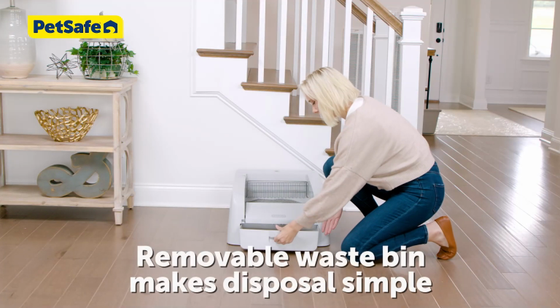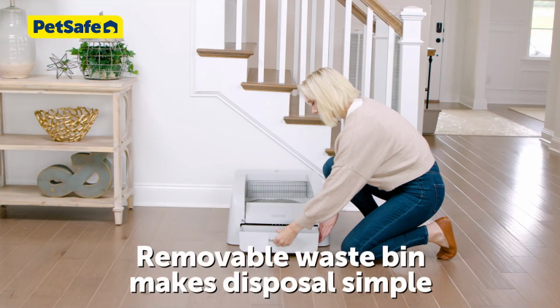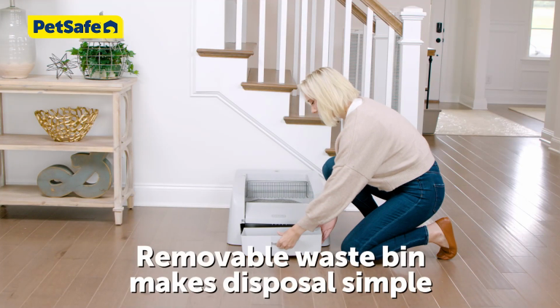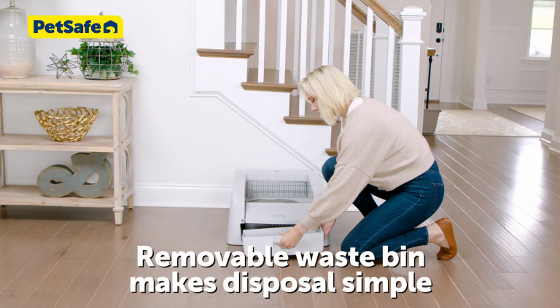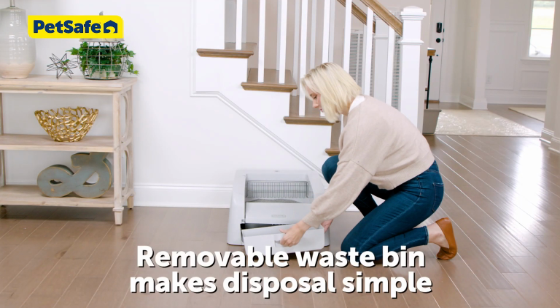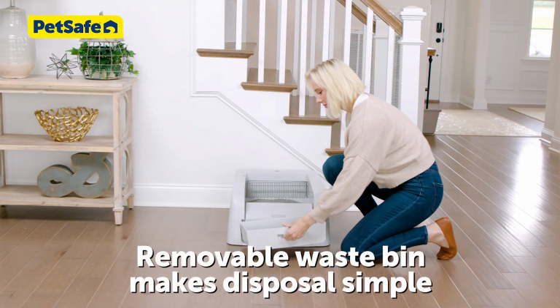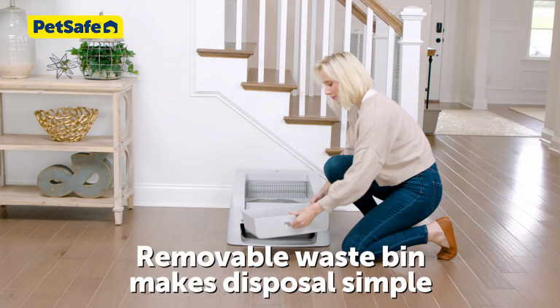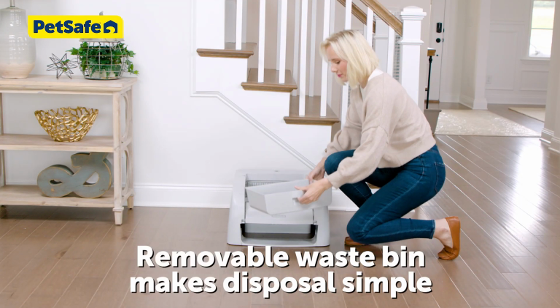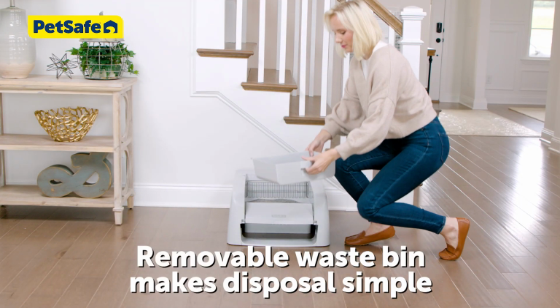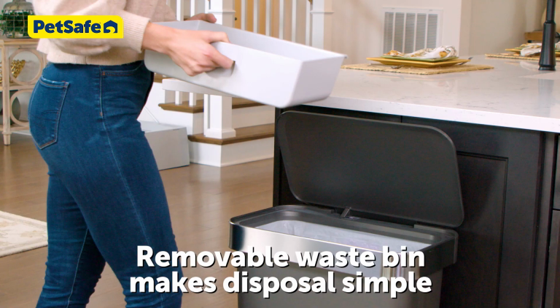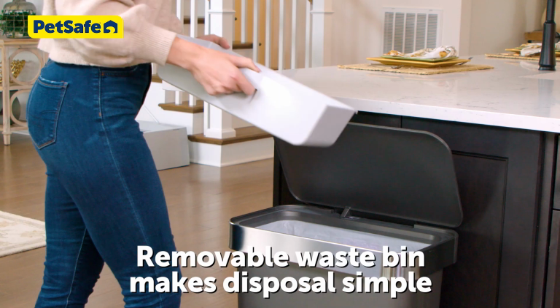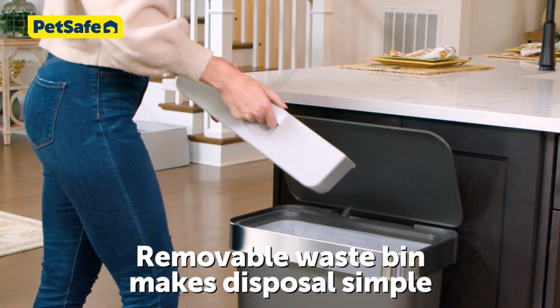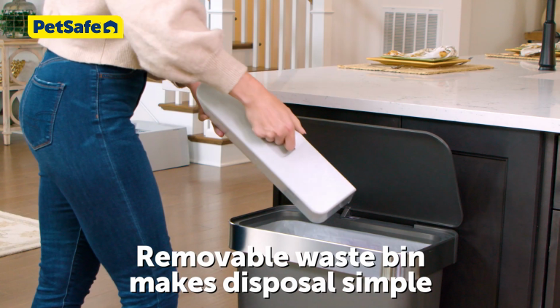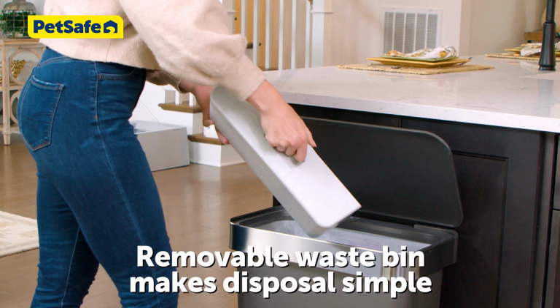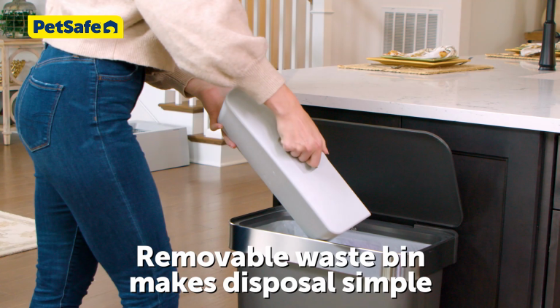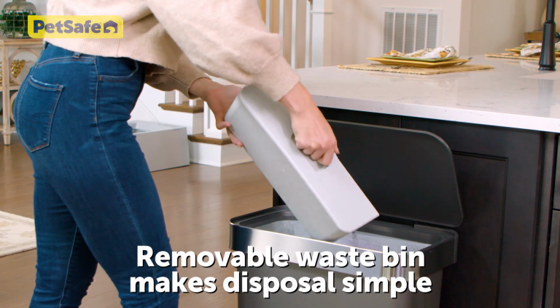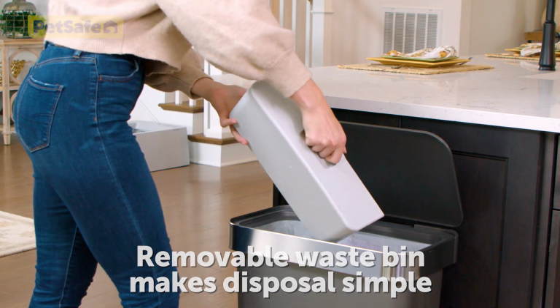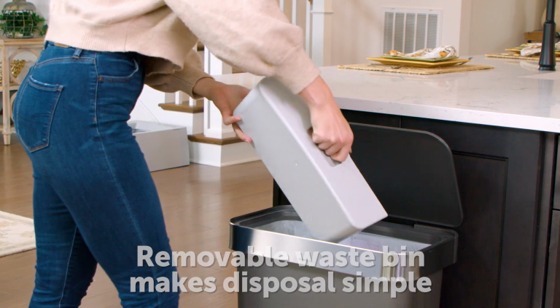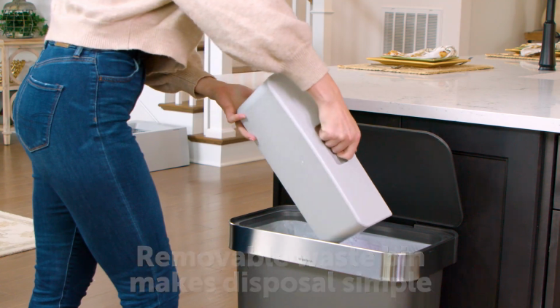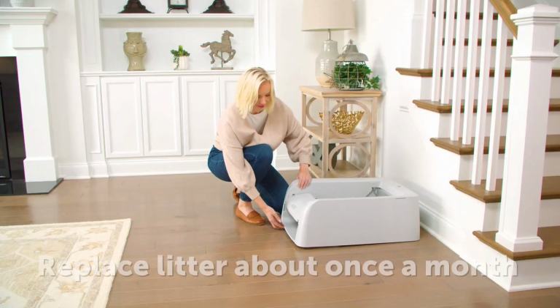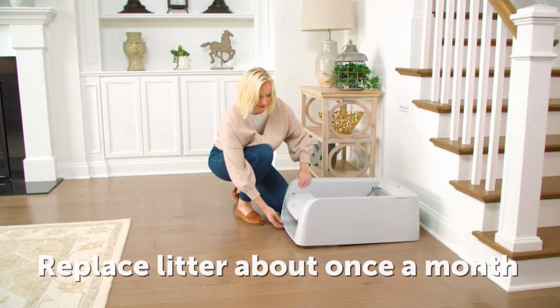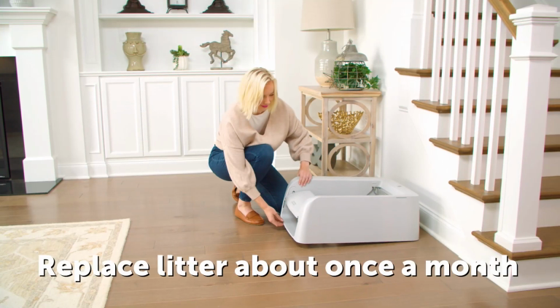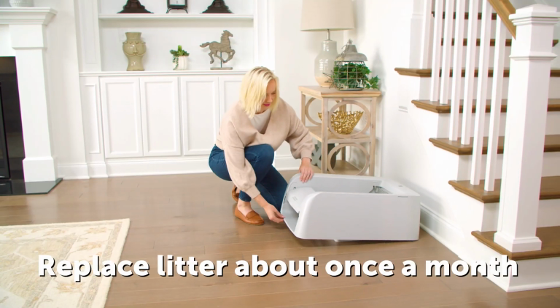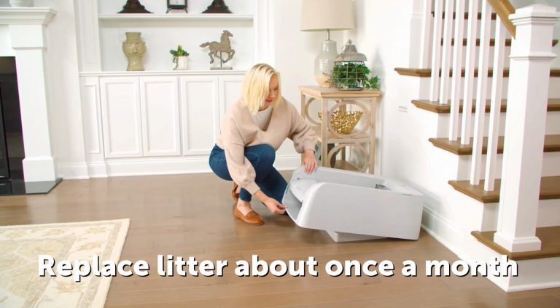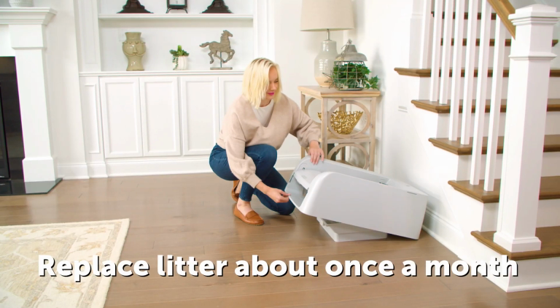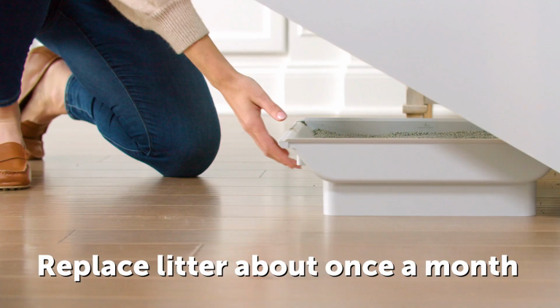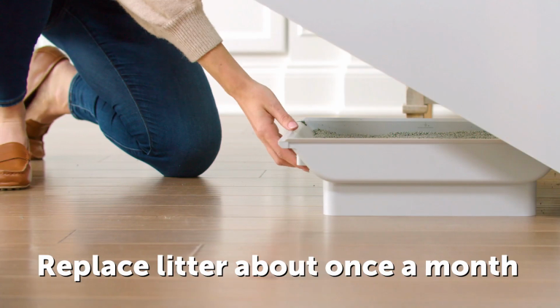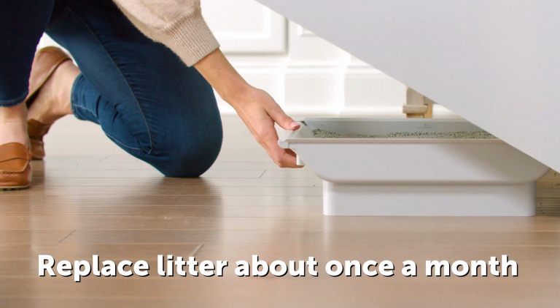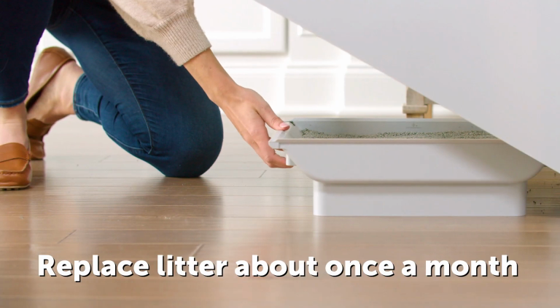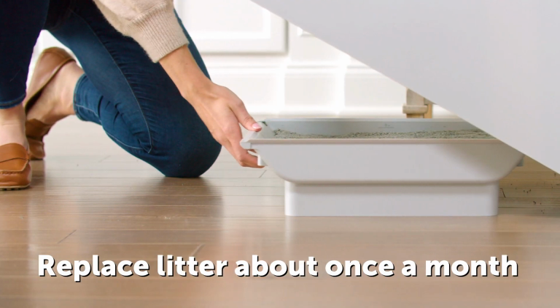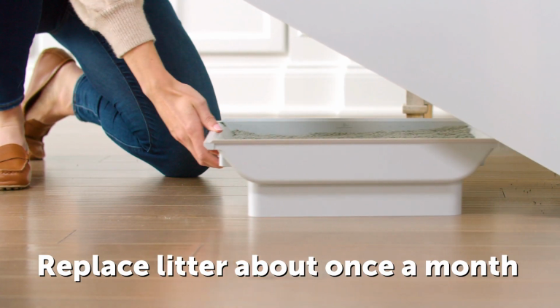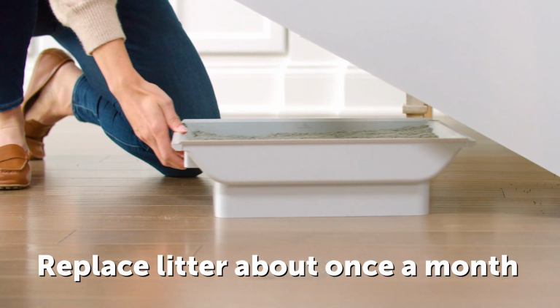Simply remove the waste bin and dispose about once a week. Replace the litter about once a month.